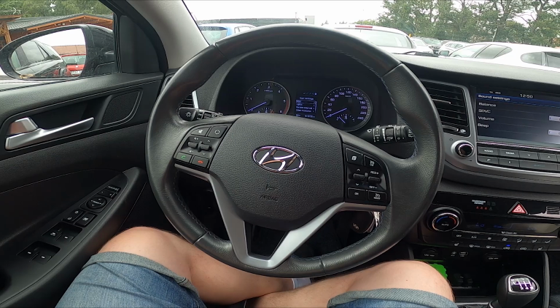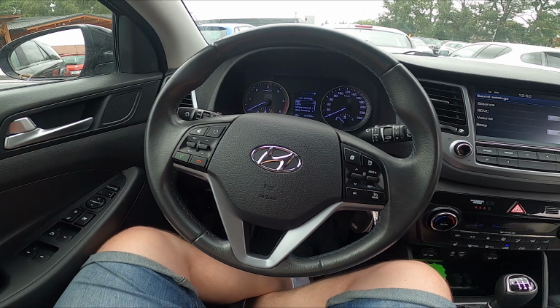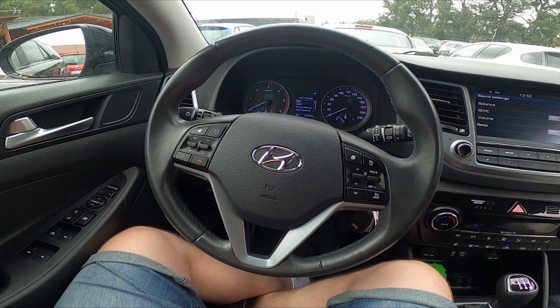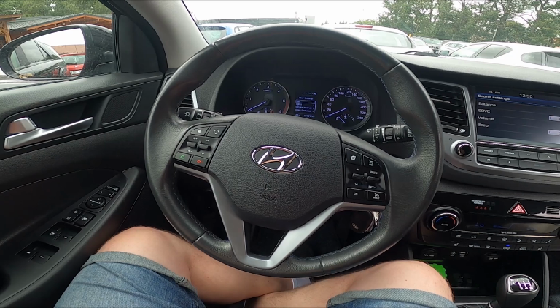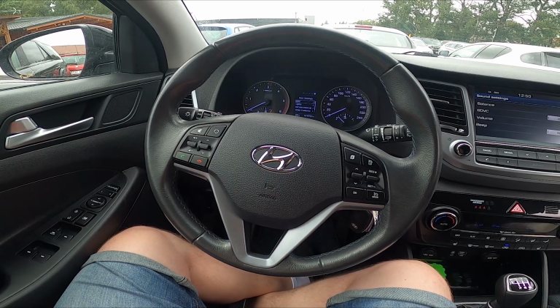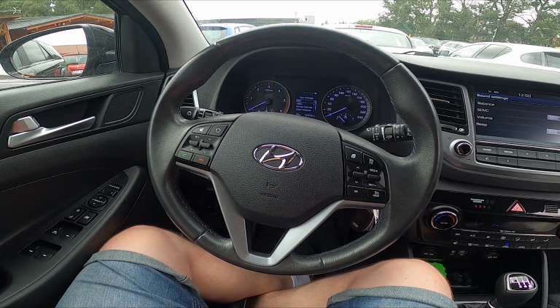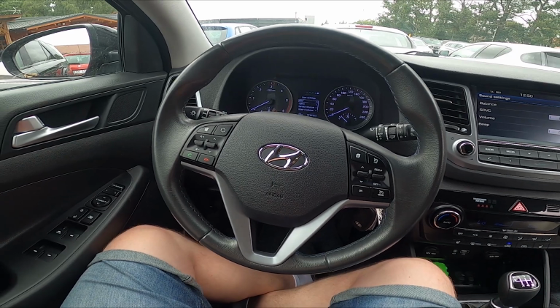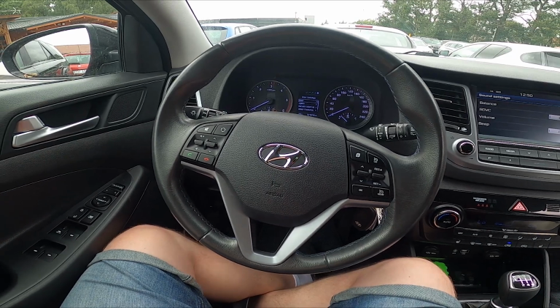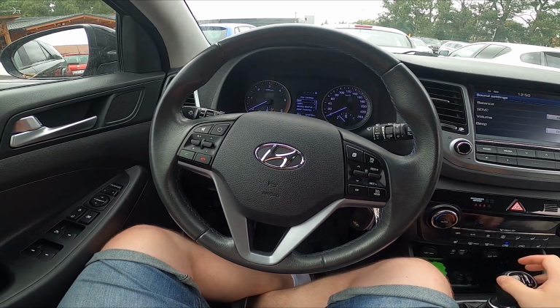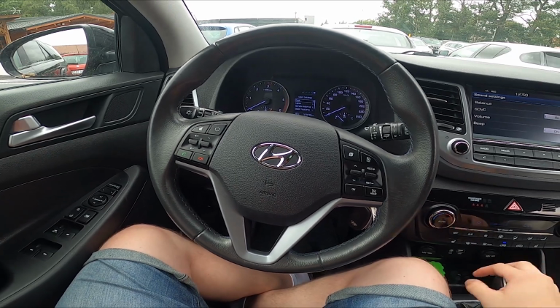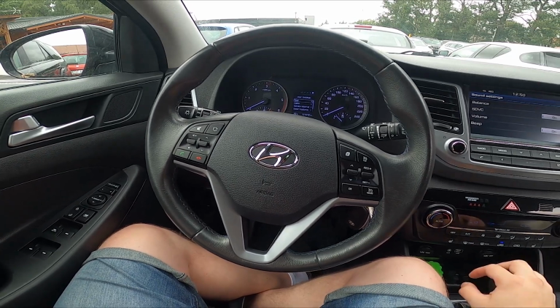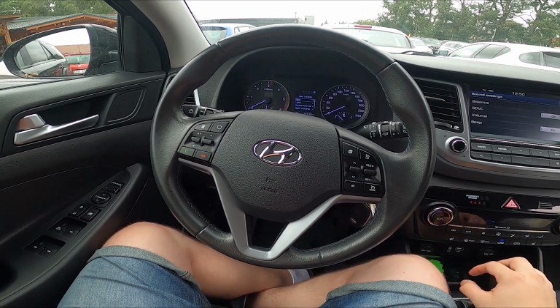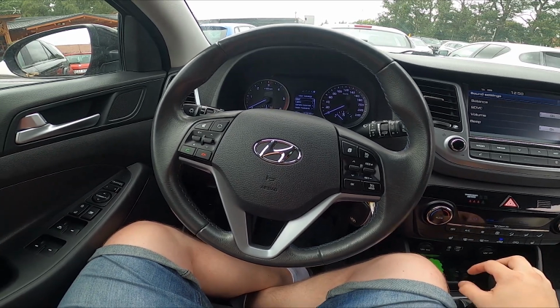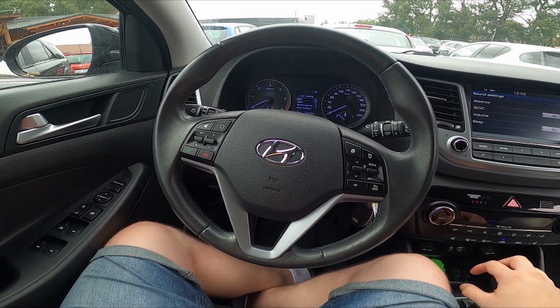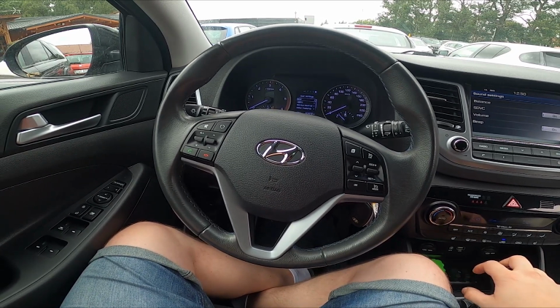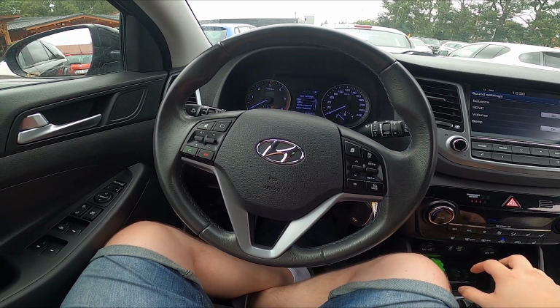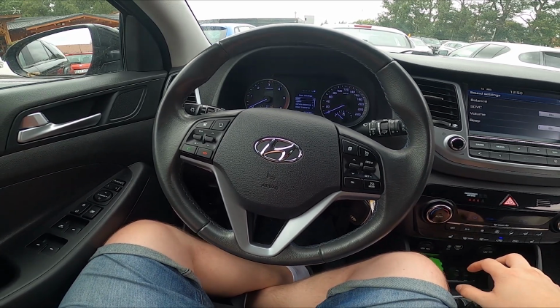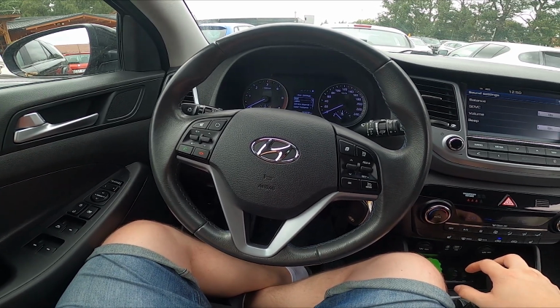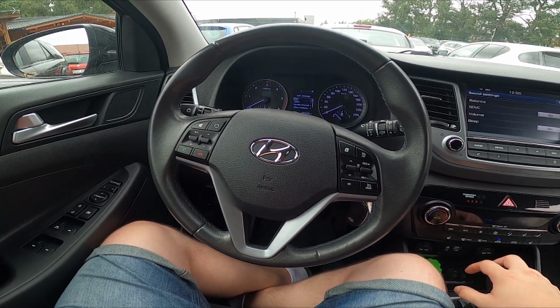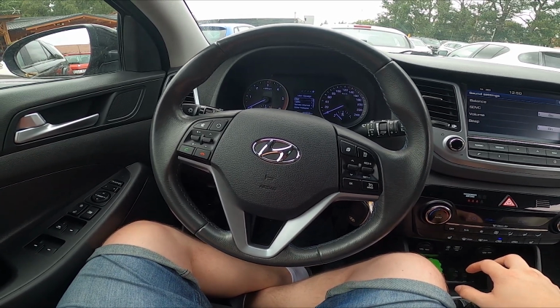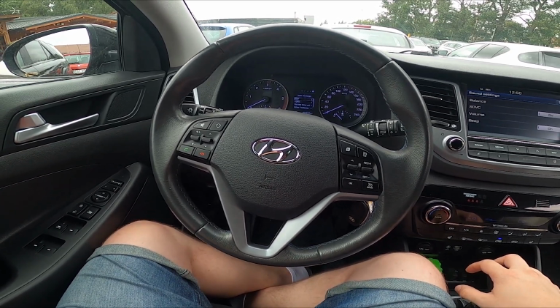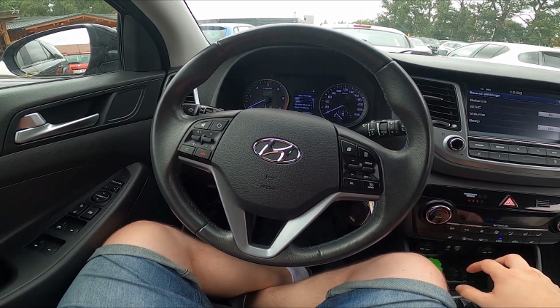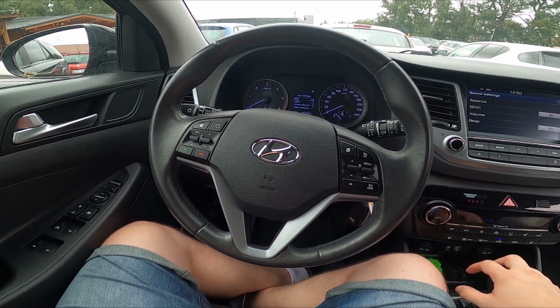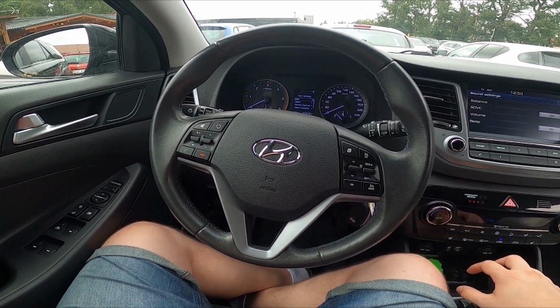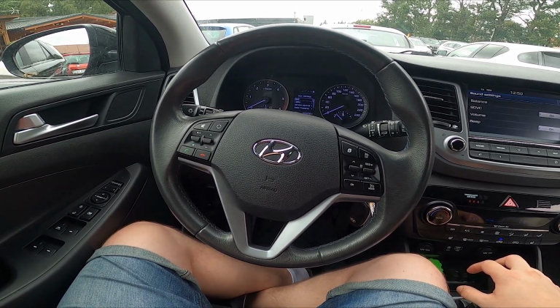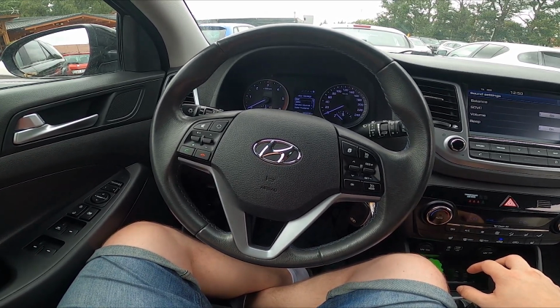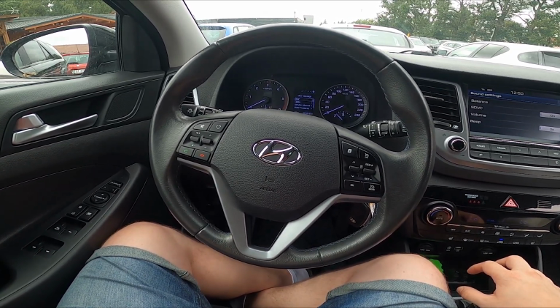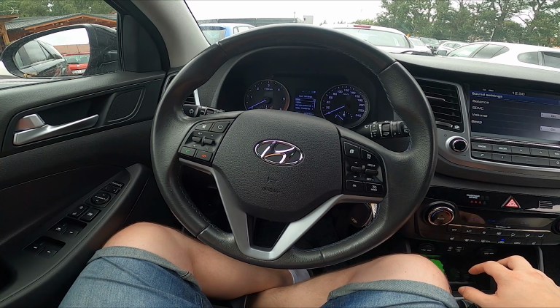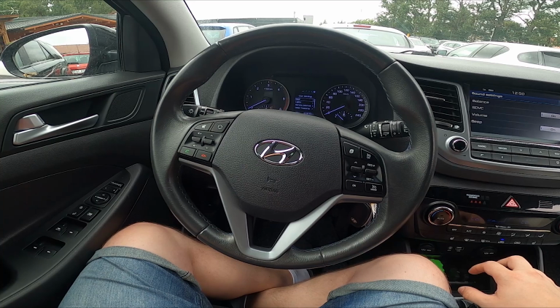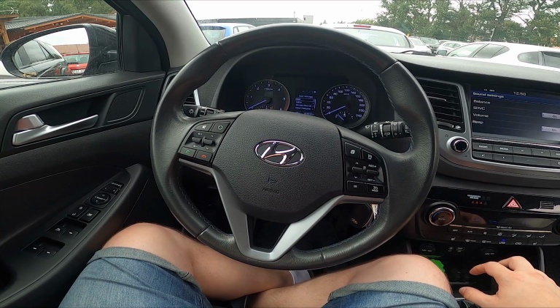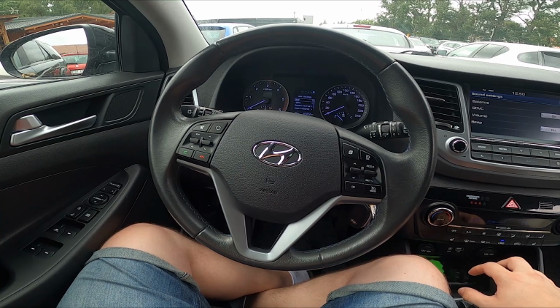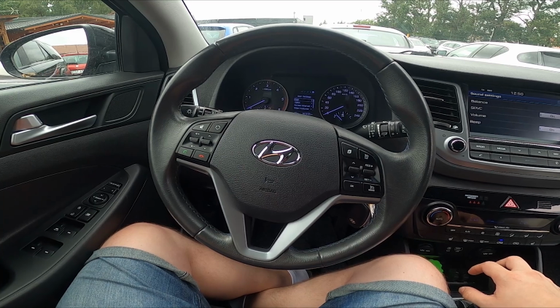Hello, today I'm in Hyundai Tucson. In this video I will show you how to tune radio manually.